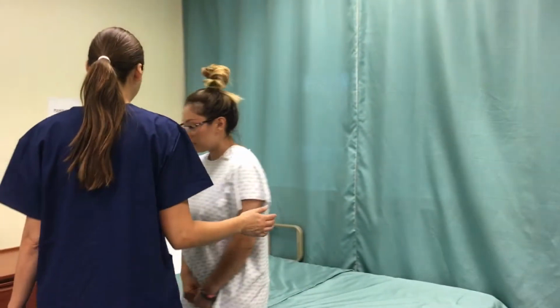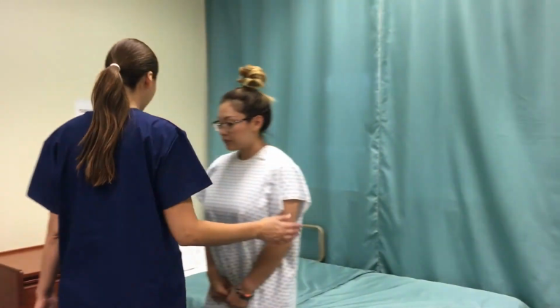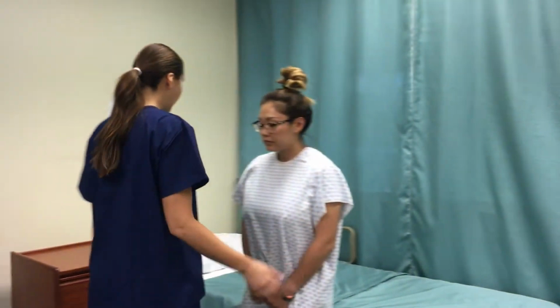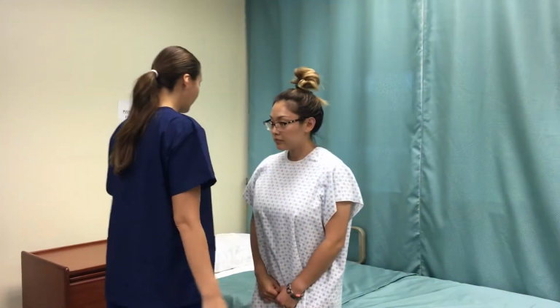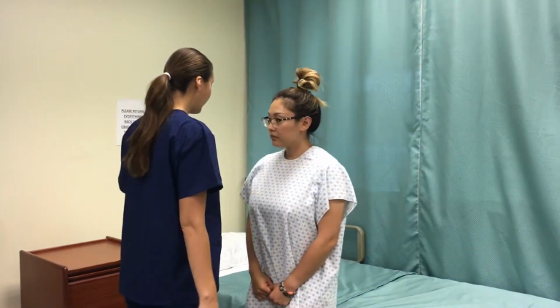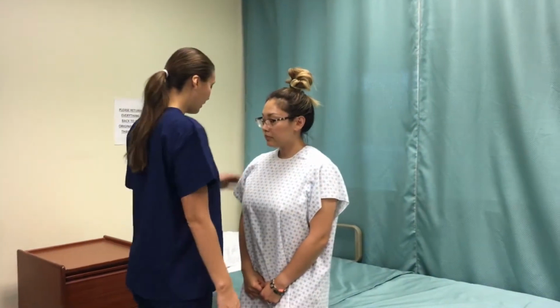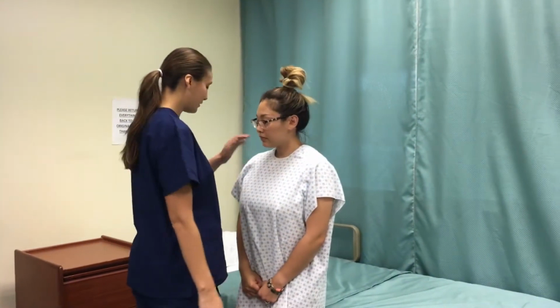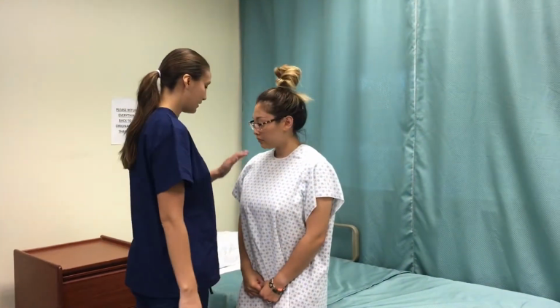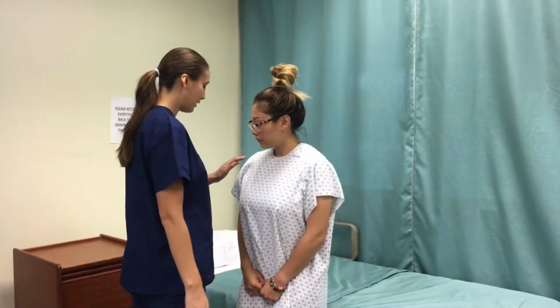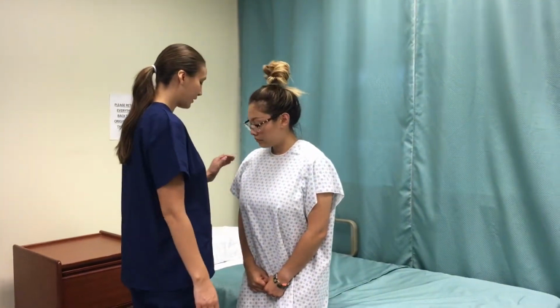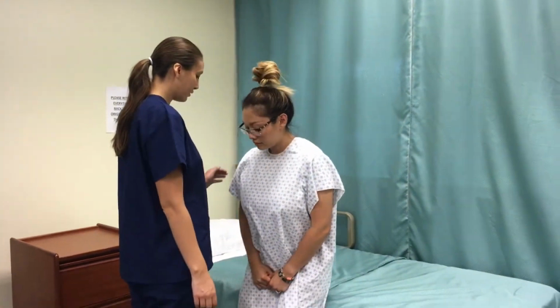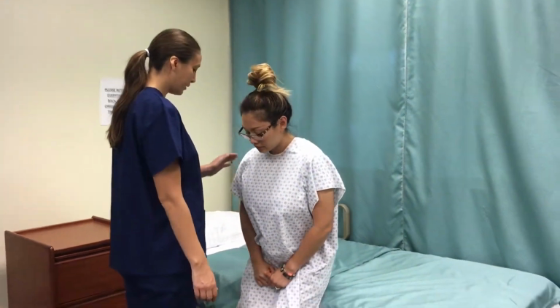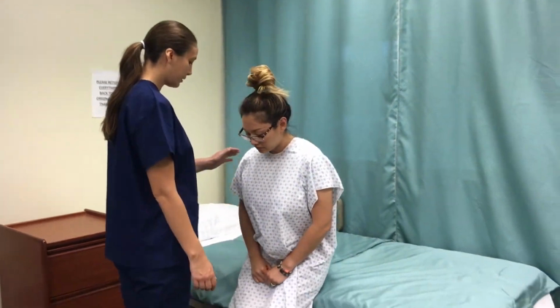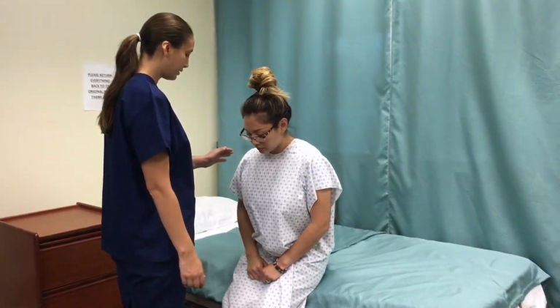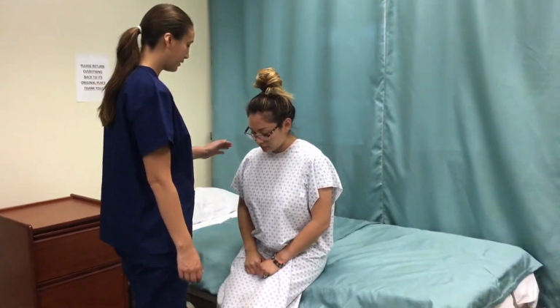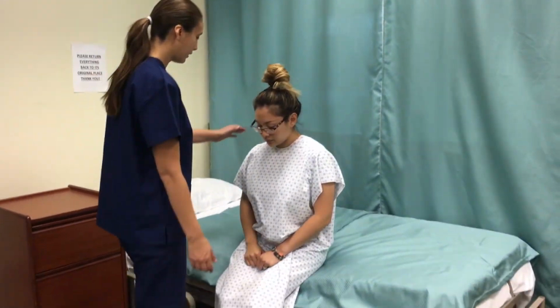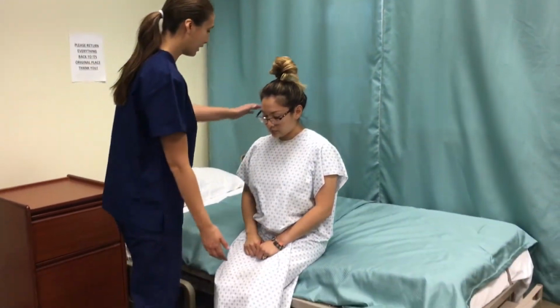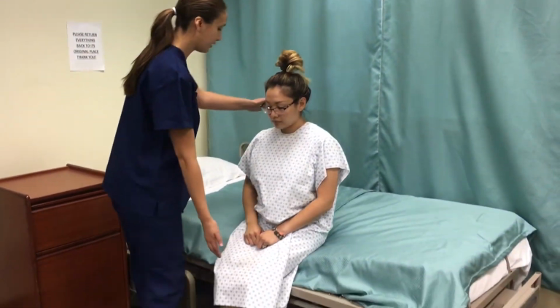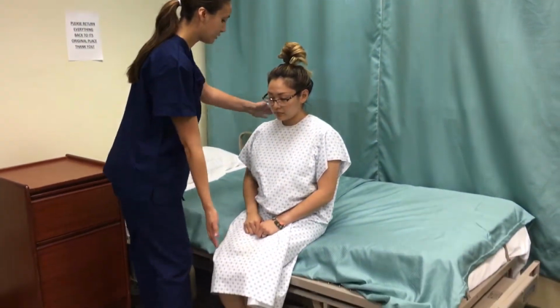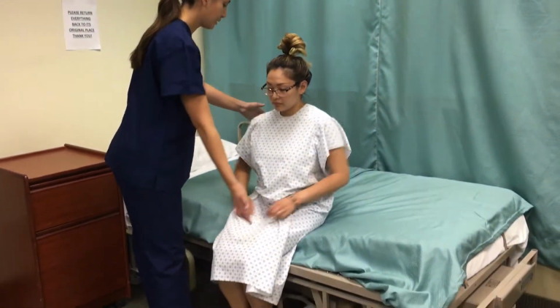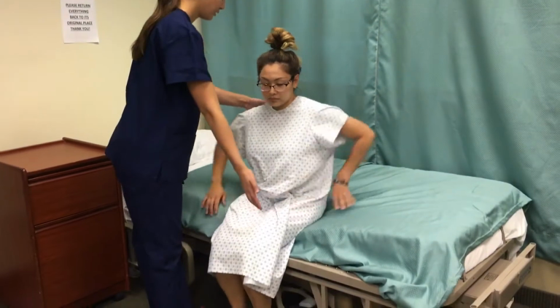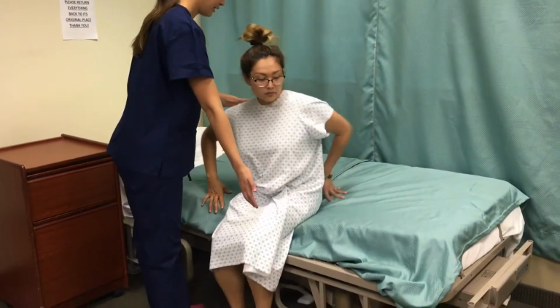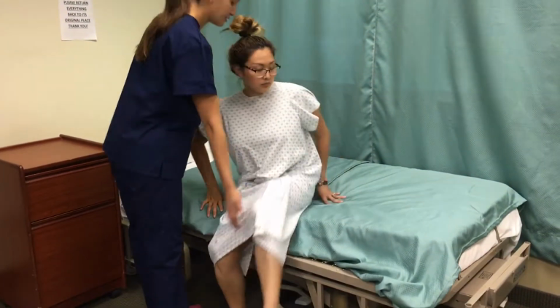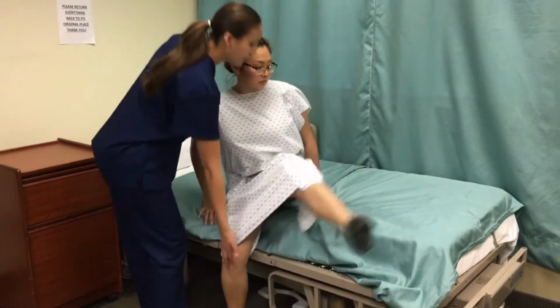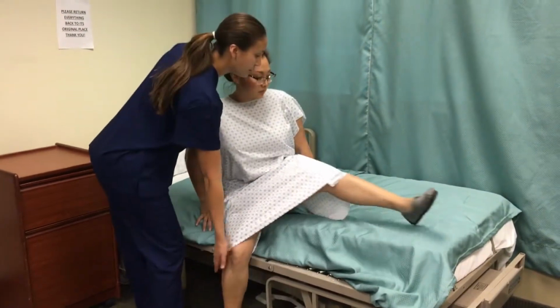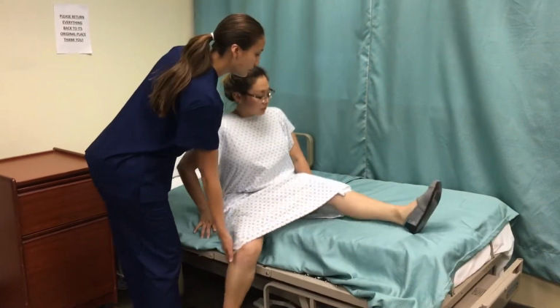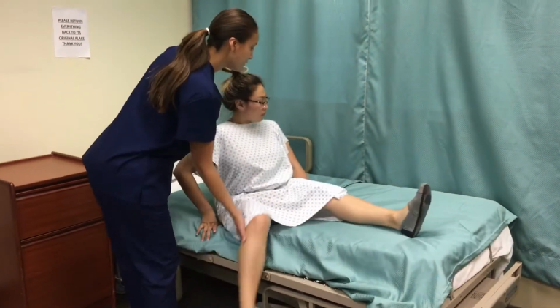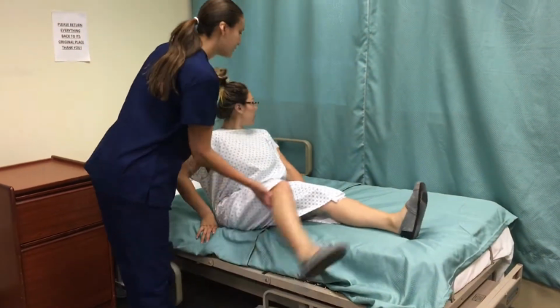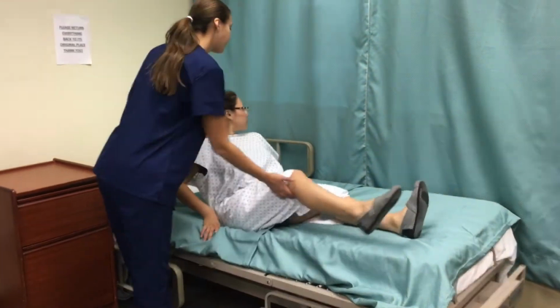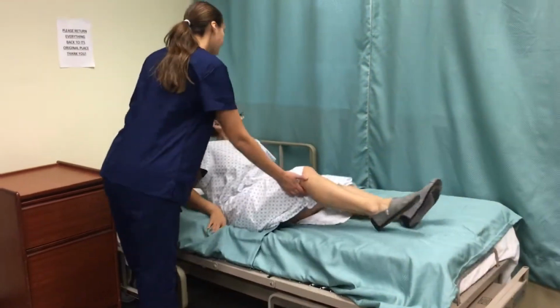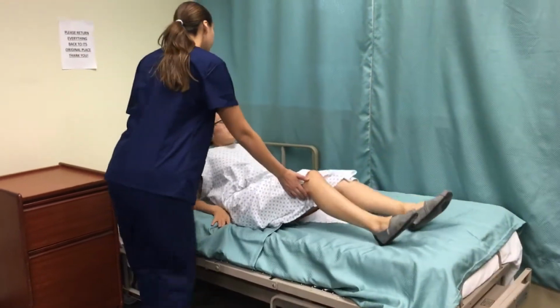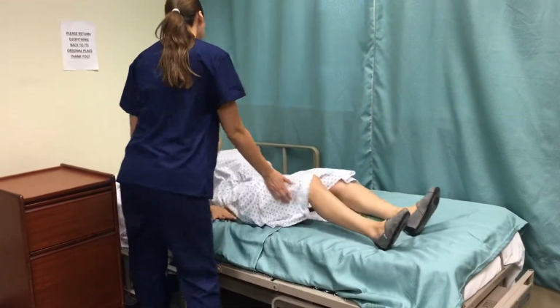Stand next to the scale and assist the client if needed off the scale before recording your weight. Walk your client back to bed and assist them into bed if needed. Then give them the call light and wash your hands.